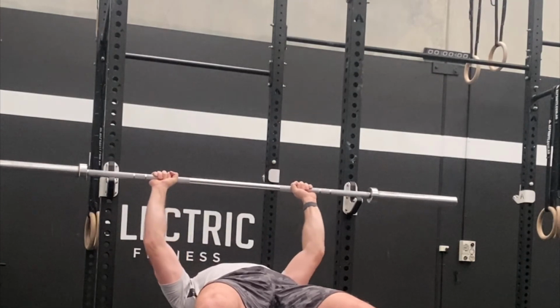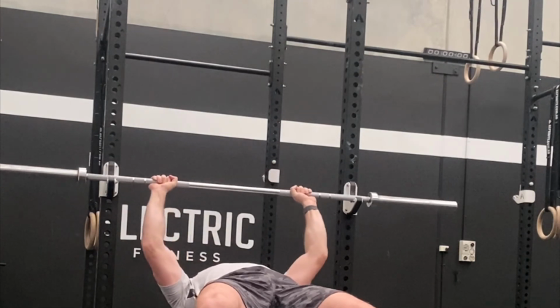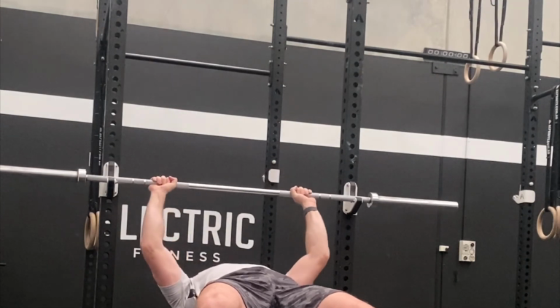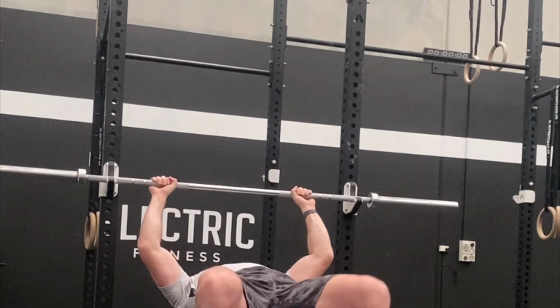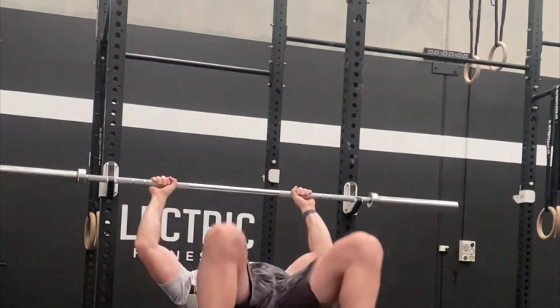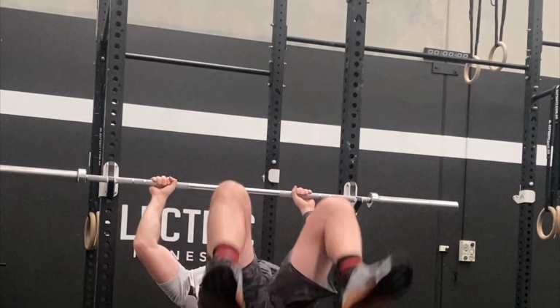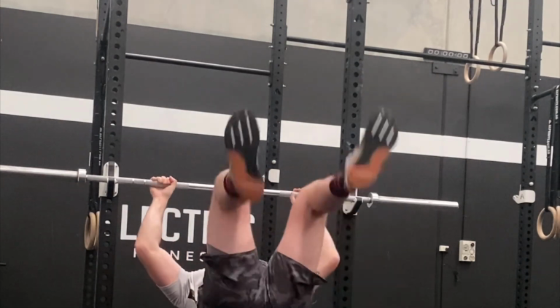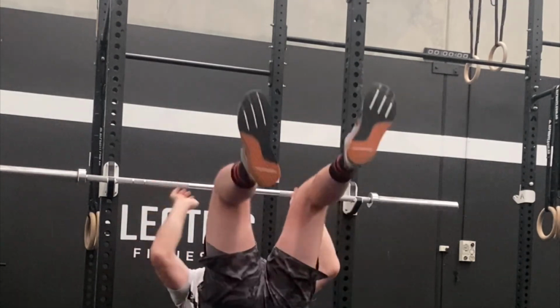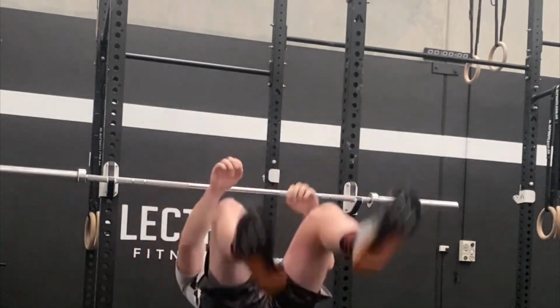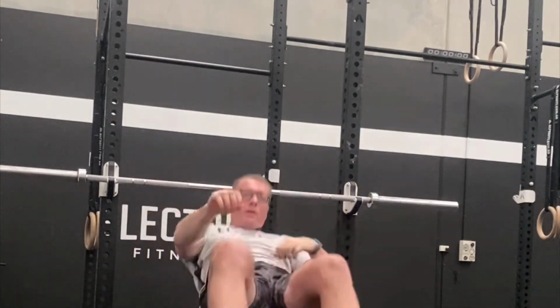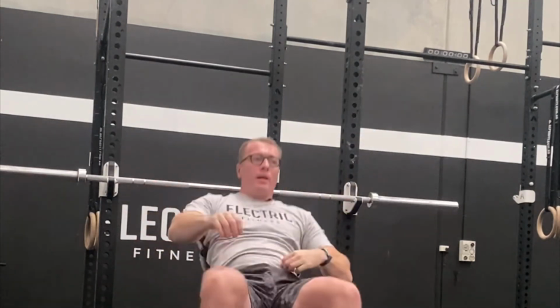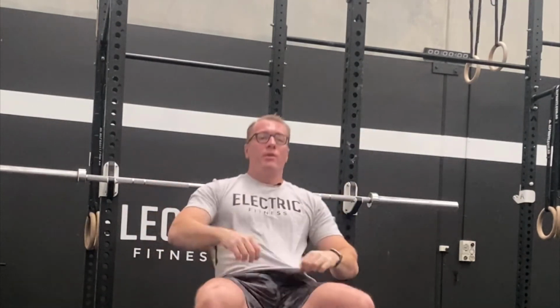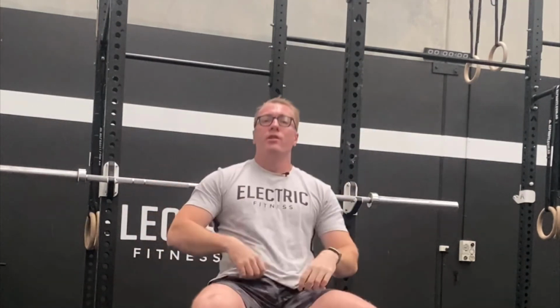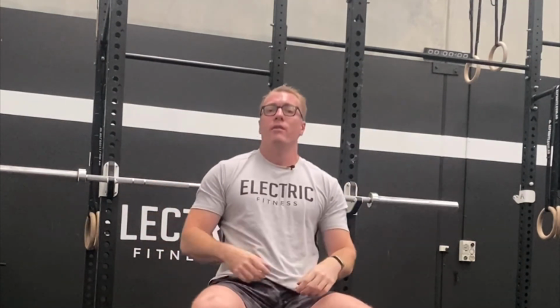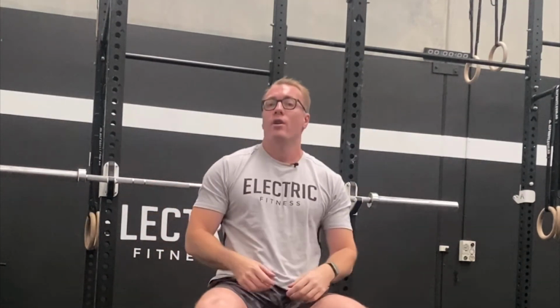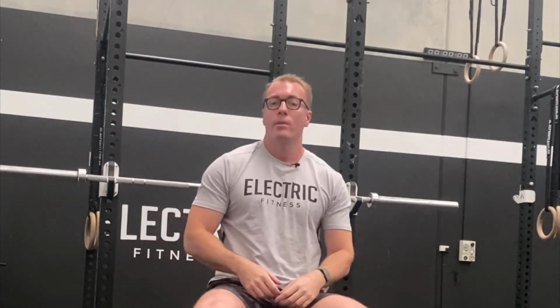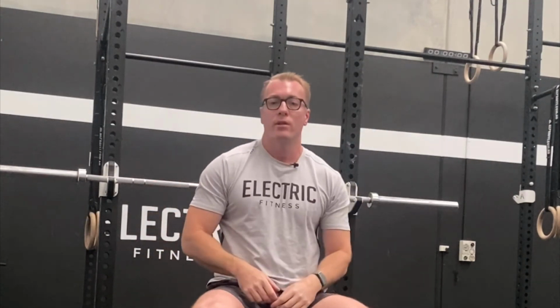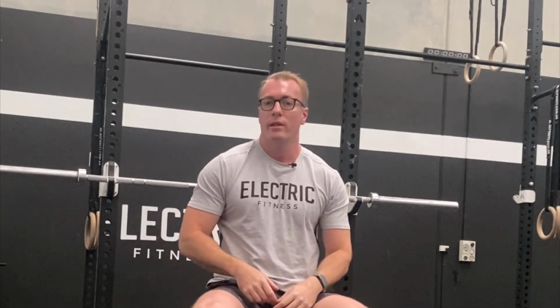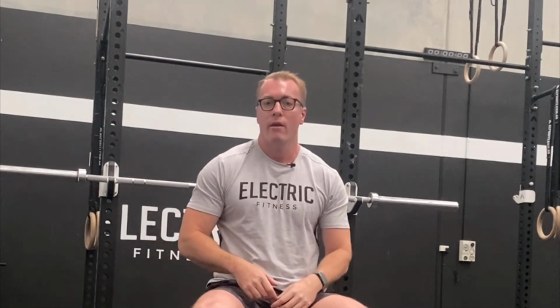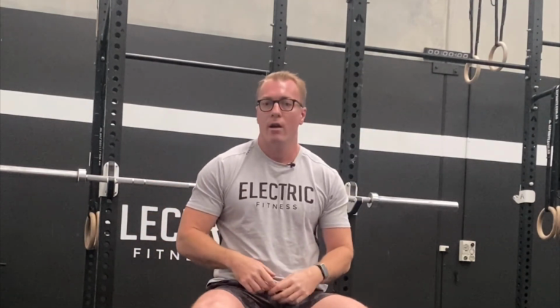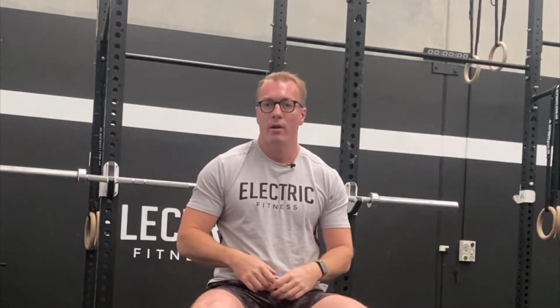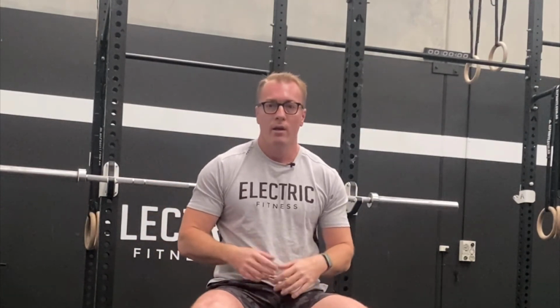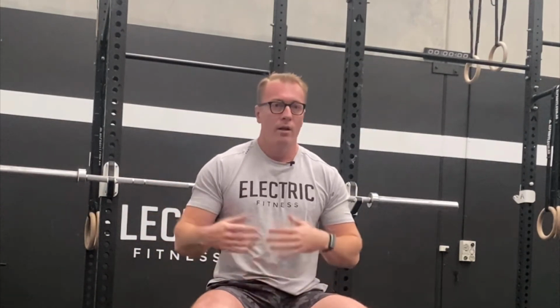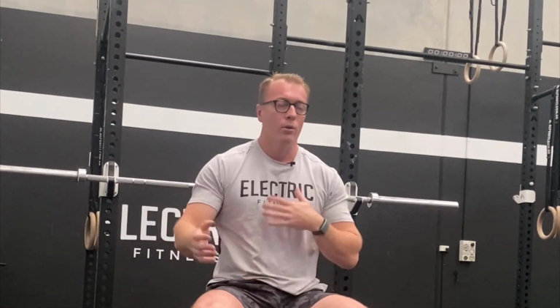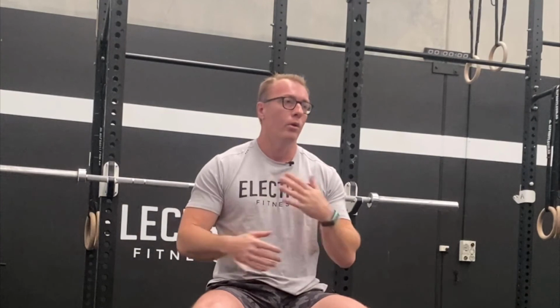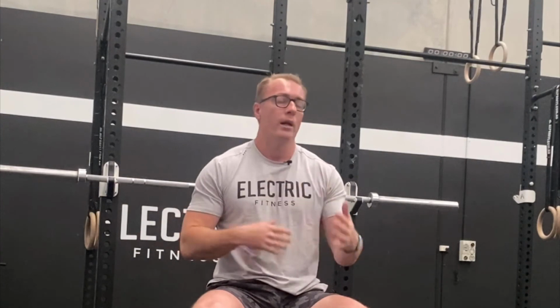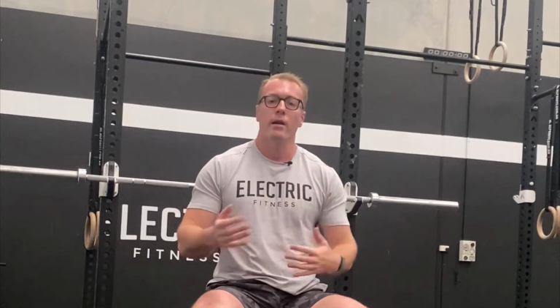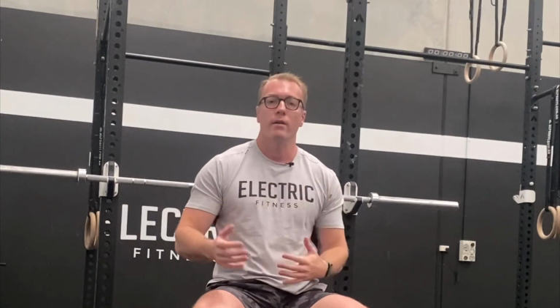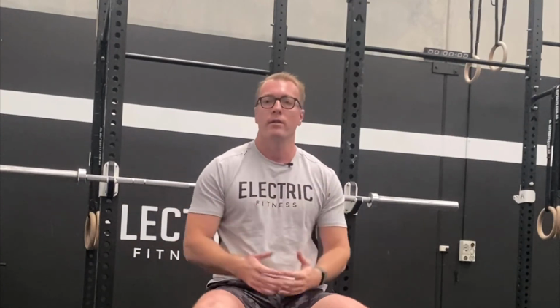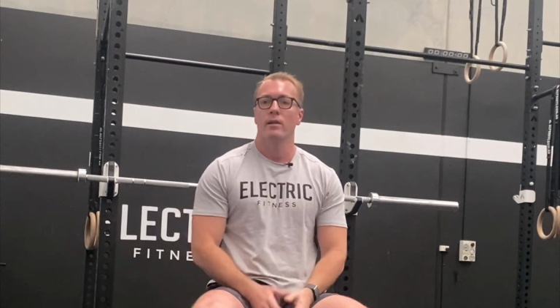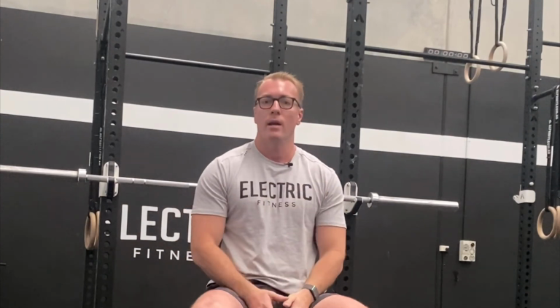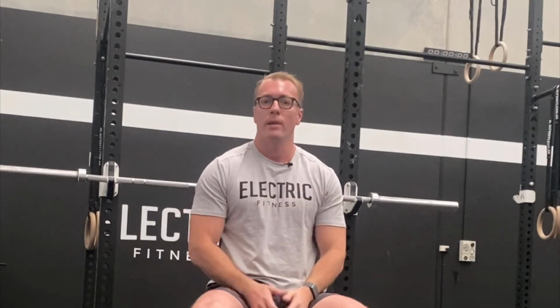If you can get strong in that position over time, it's just going to carry over to all other areas in your pressing.